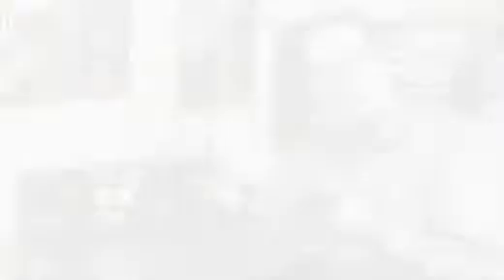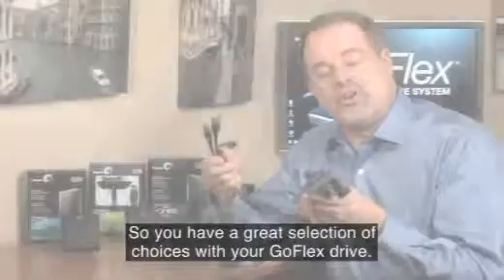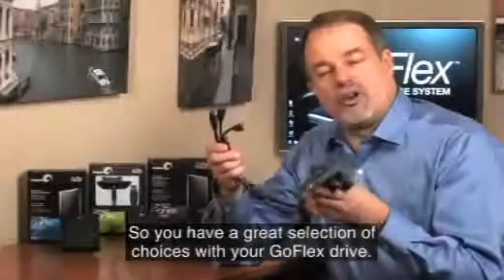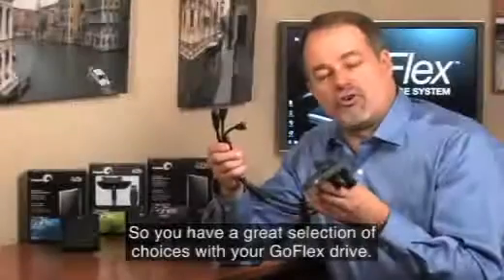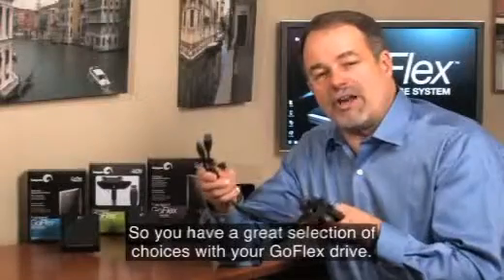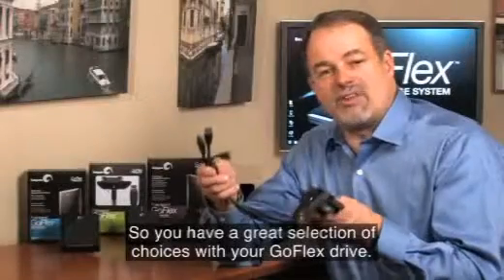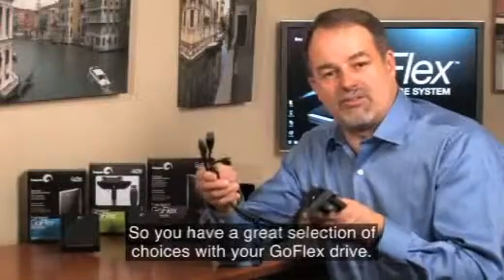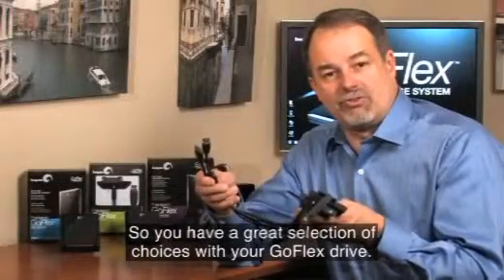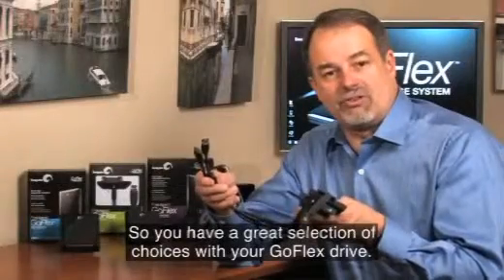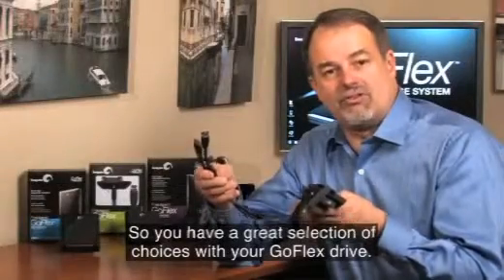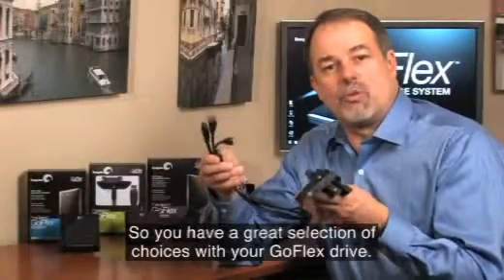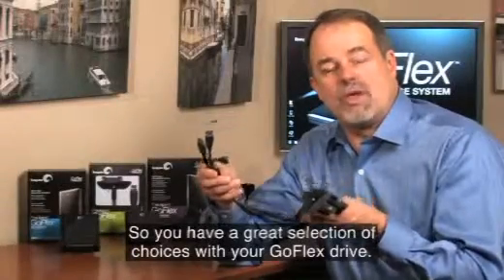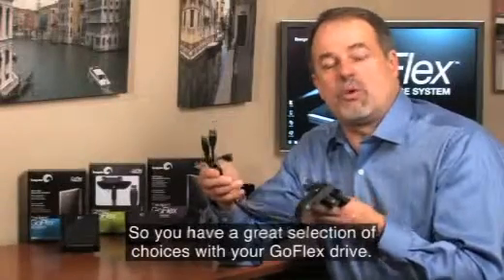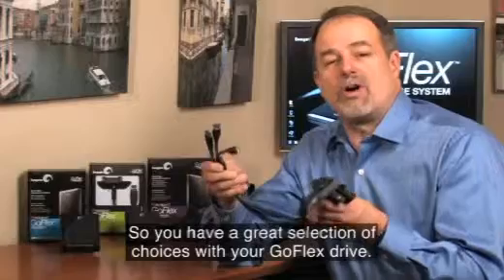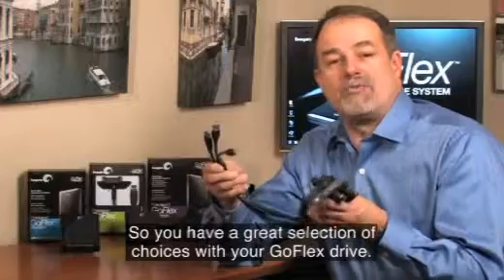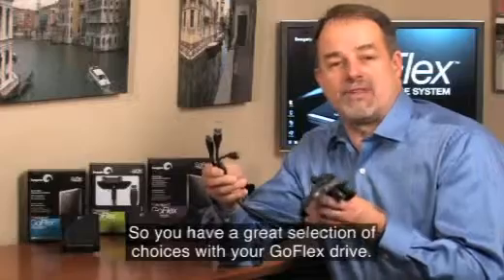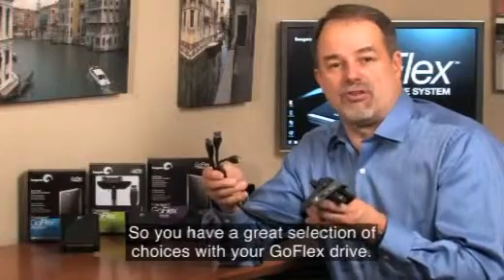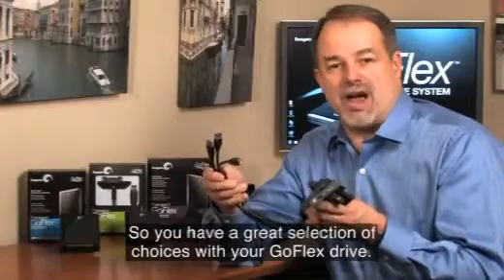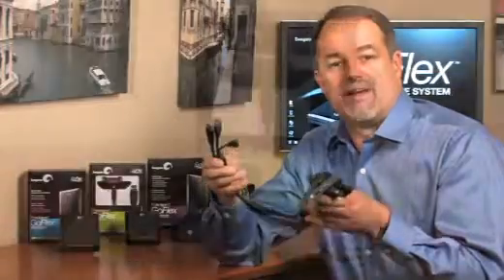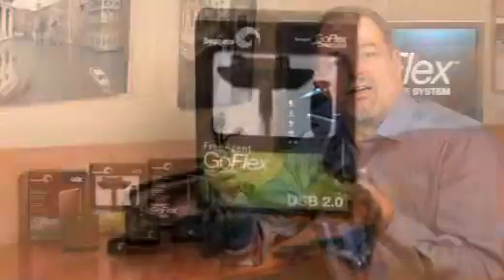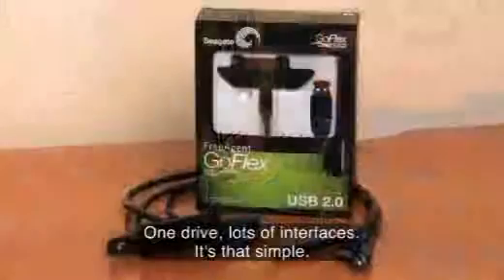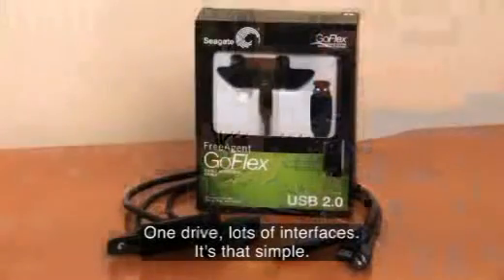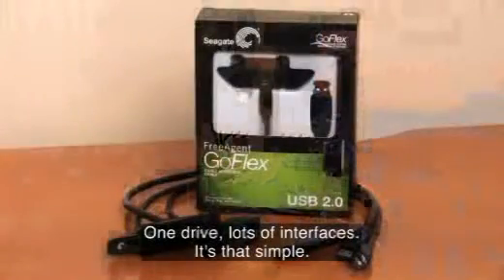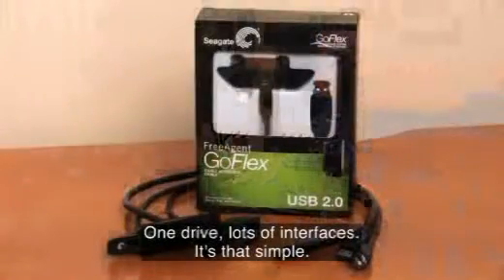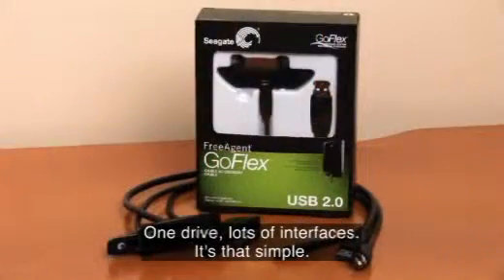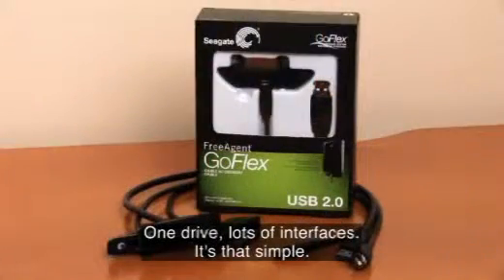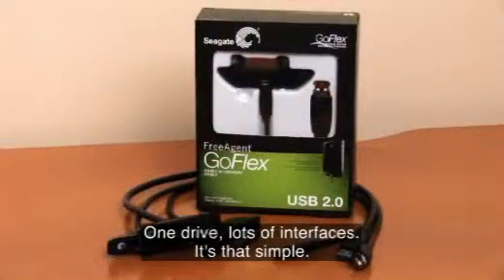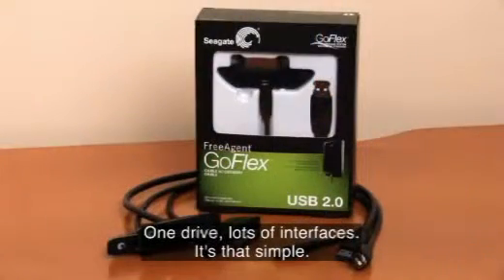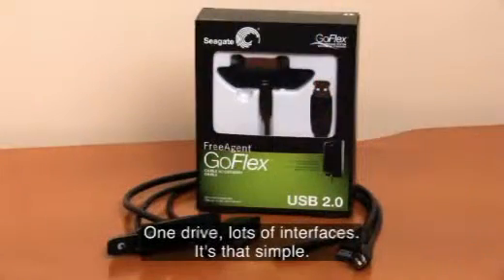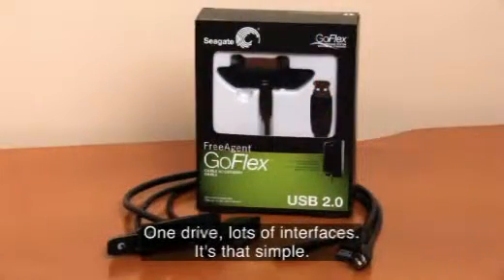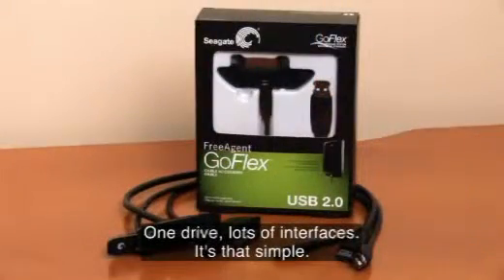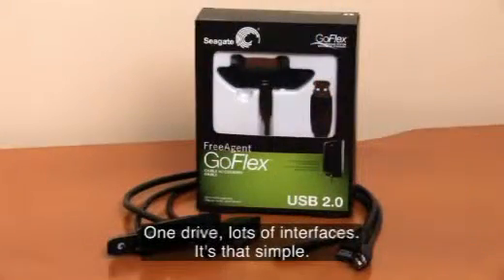So you get a great selection of choices with your GoFlex drive. One drive, lots of interfaces. It's that simple.